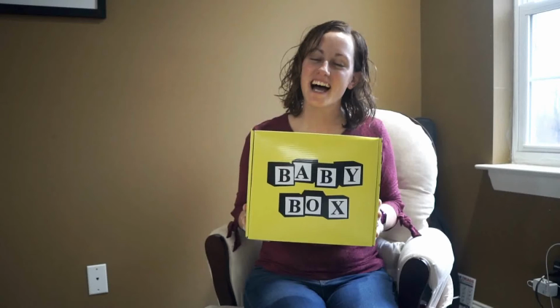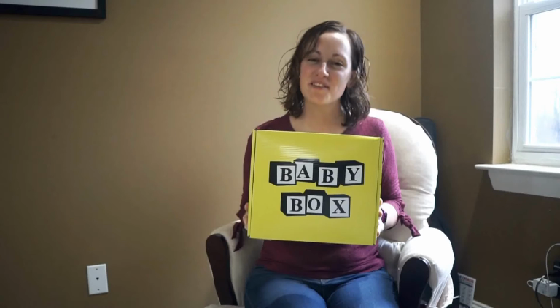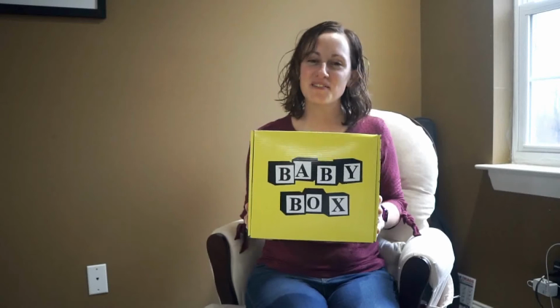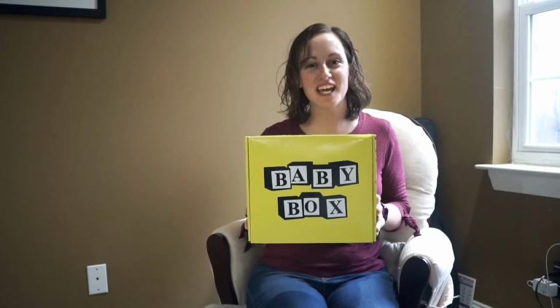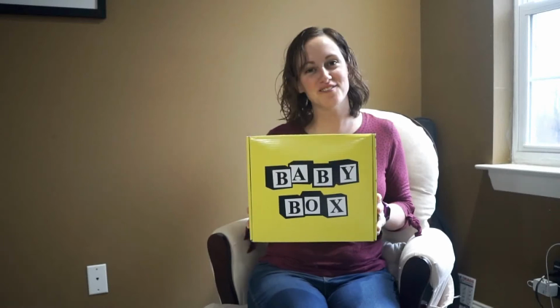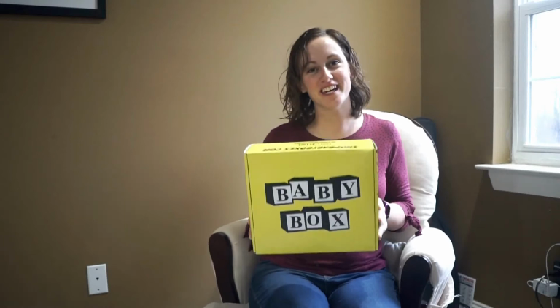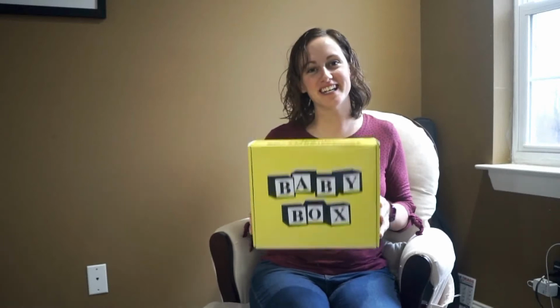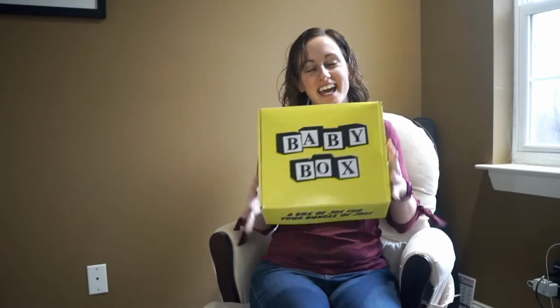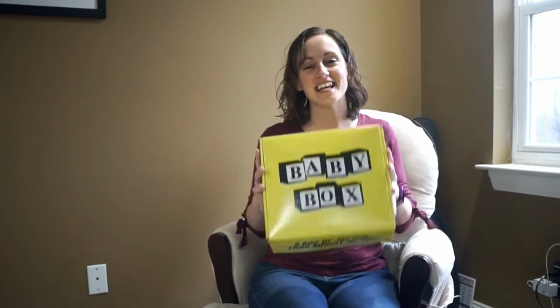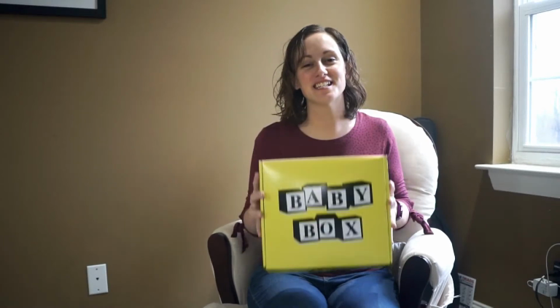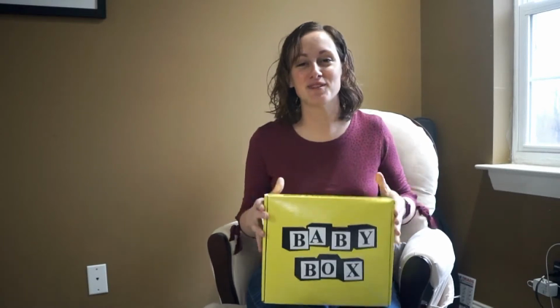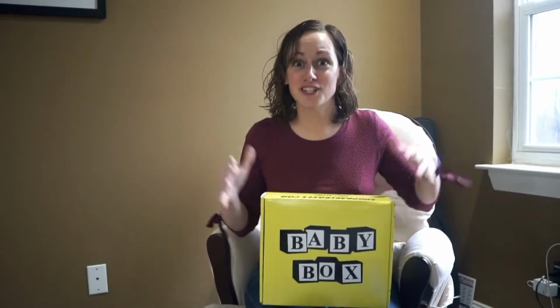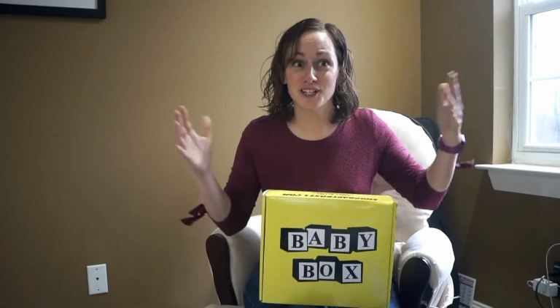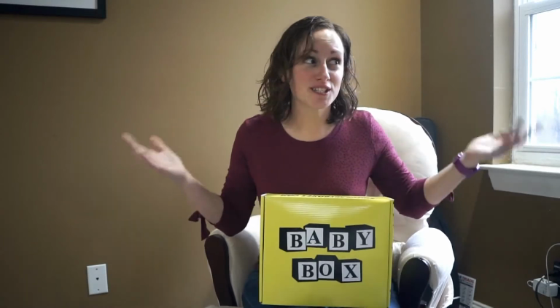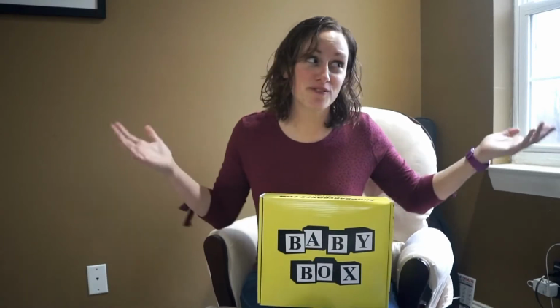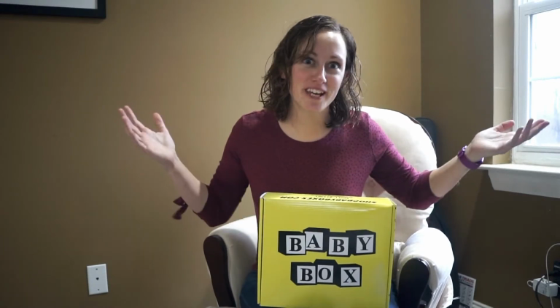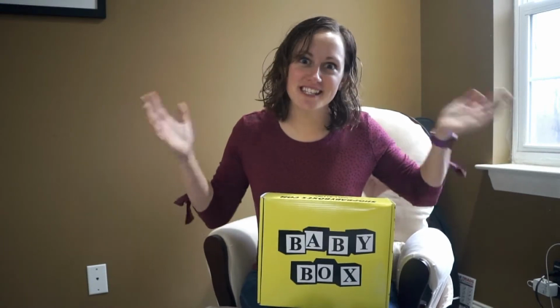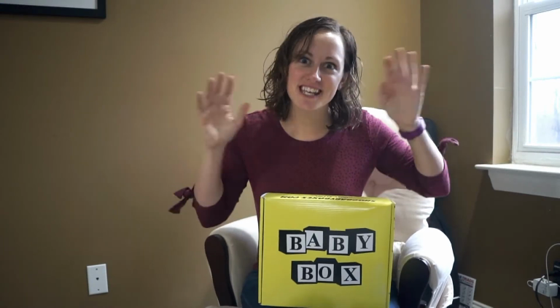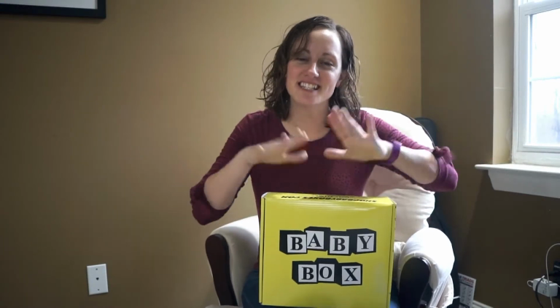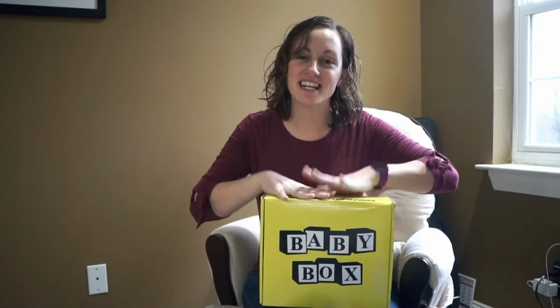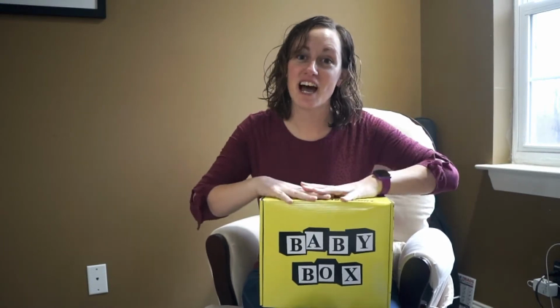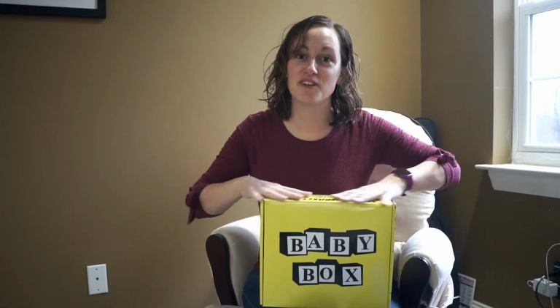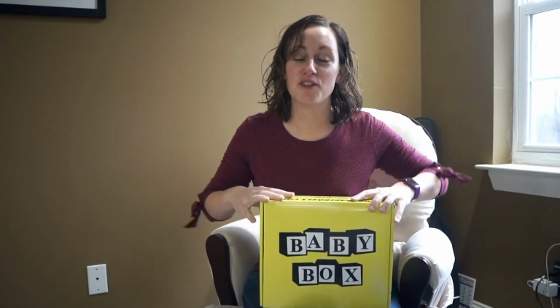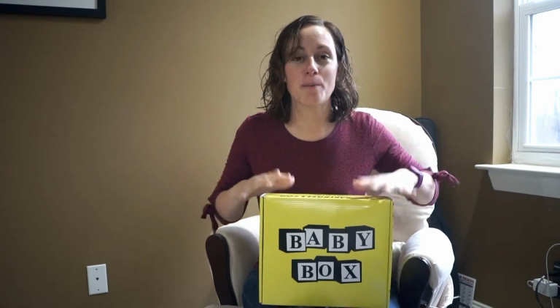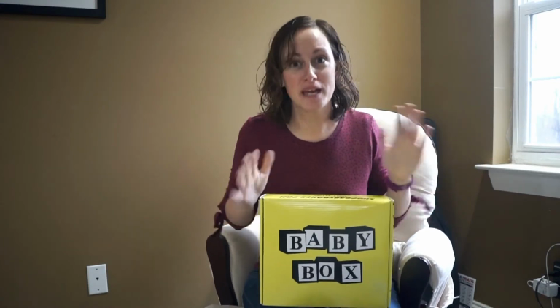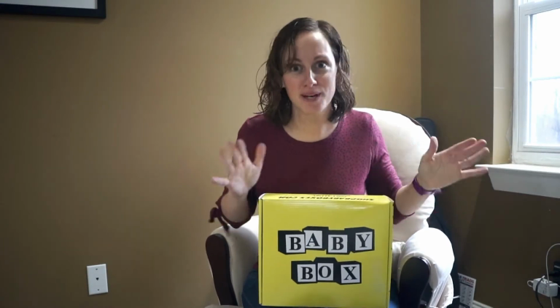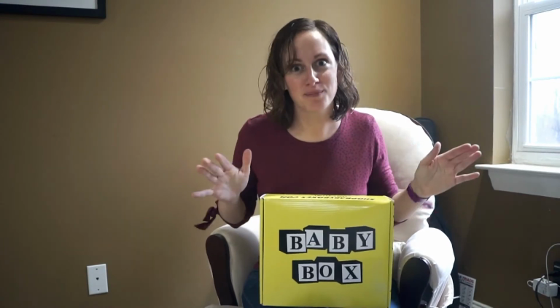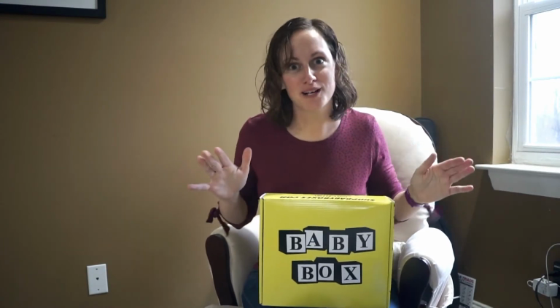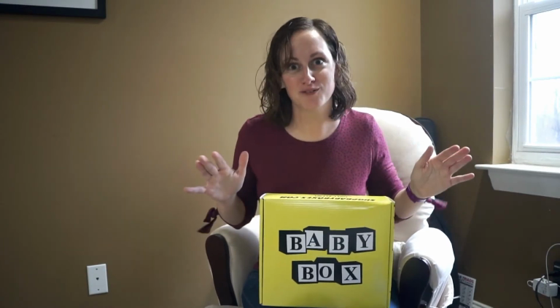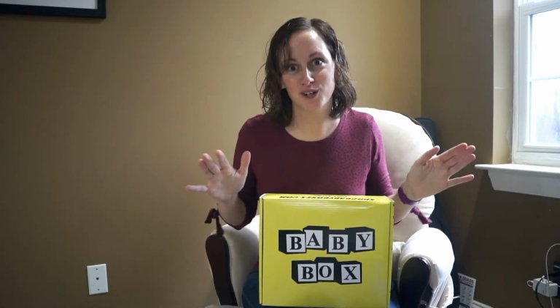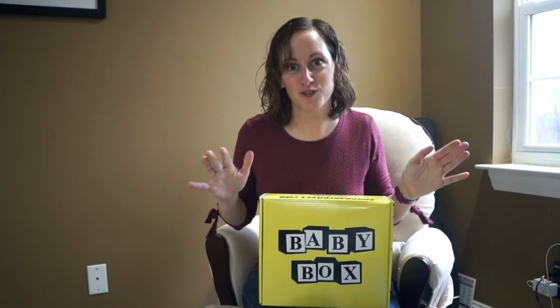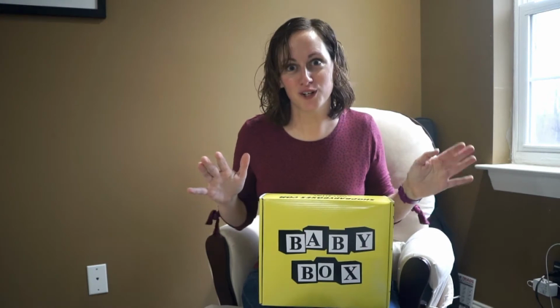Hi, my name is Caitlin Fagan, and this is my channel, What's Up Fagans, and today I have another baby unboxing video for you.